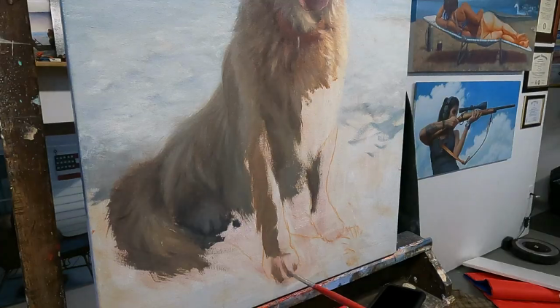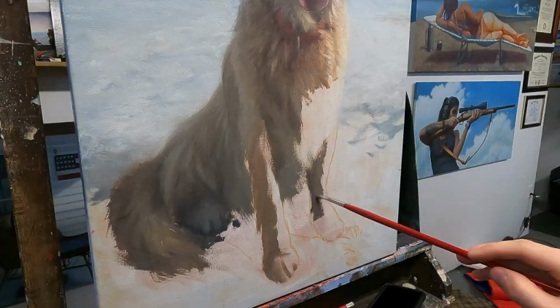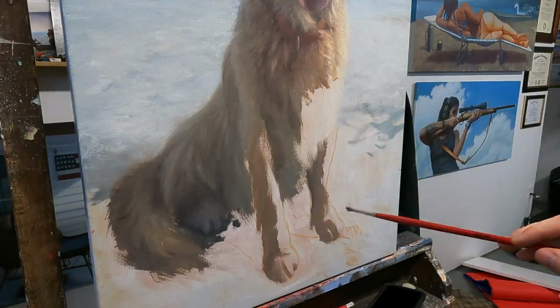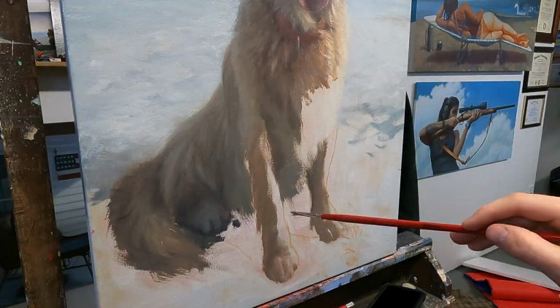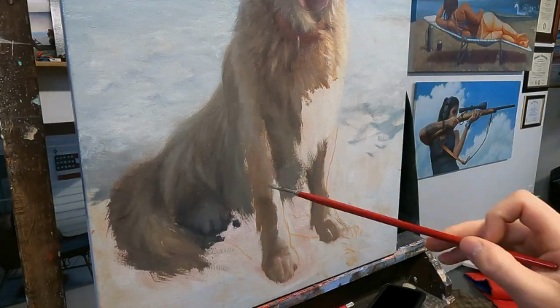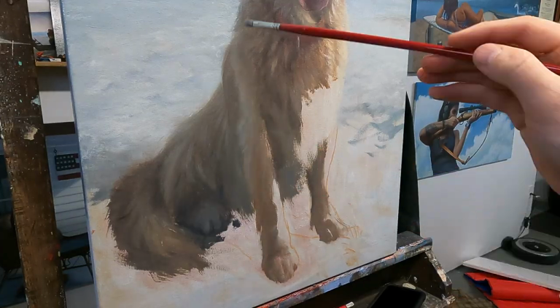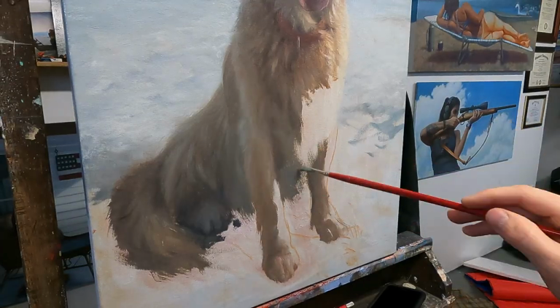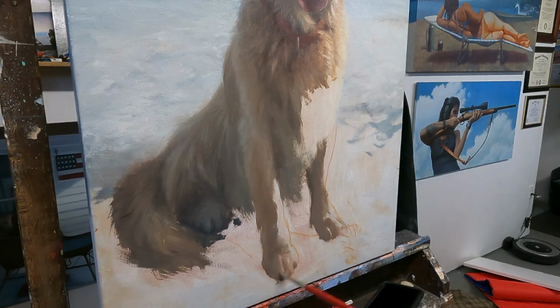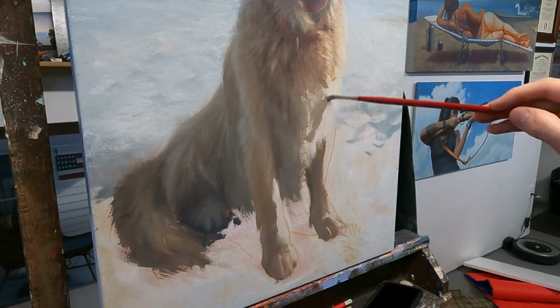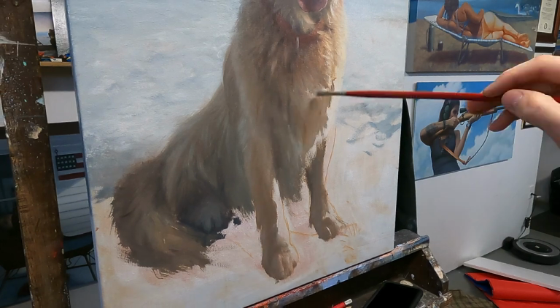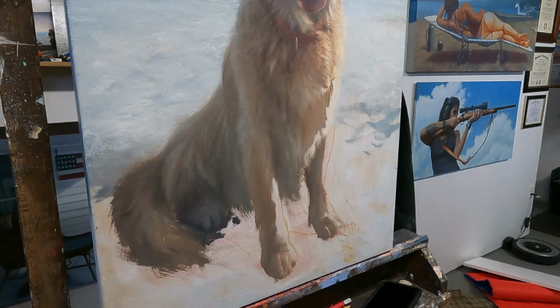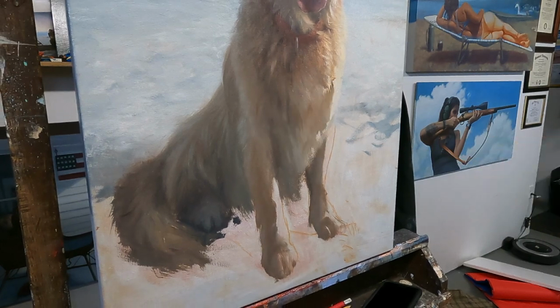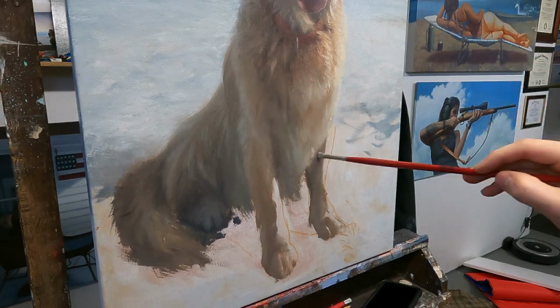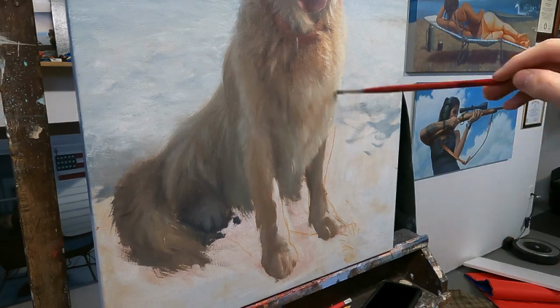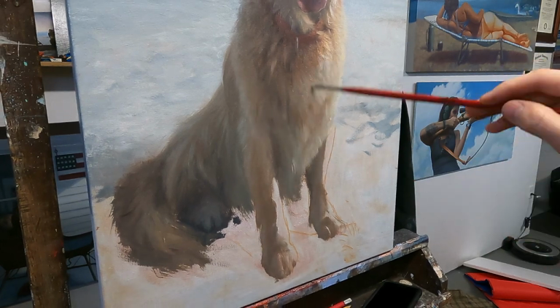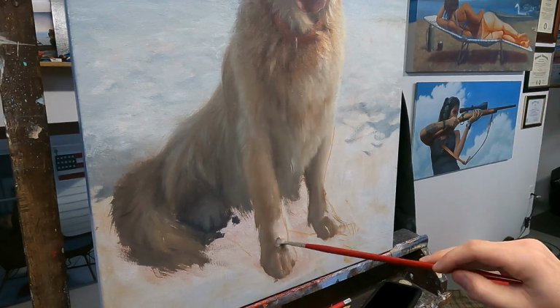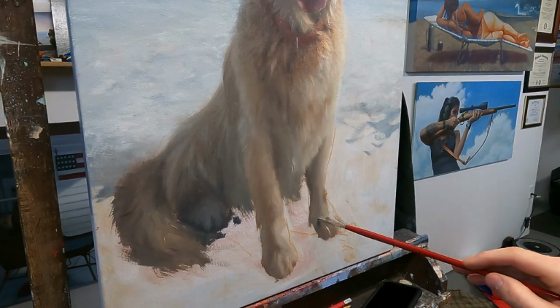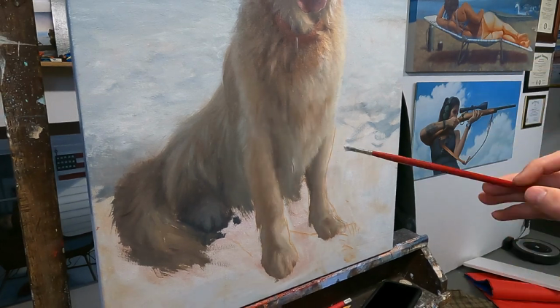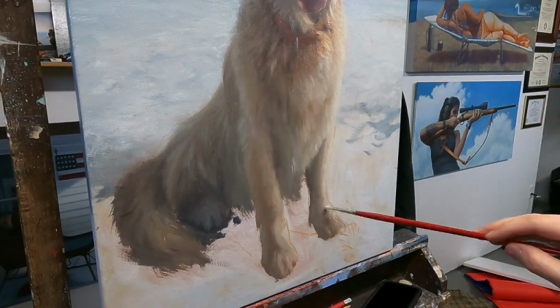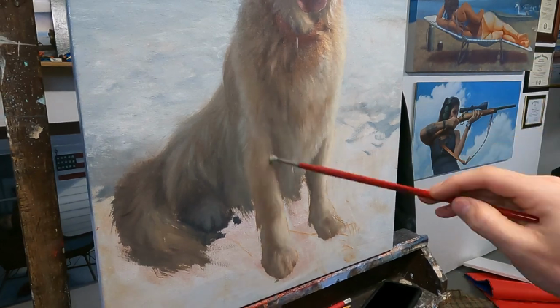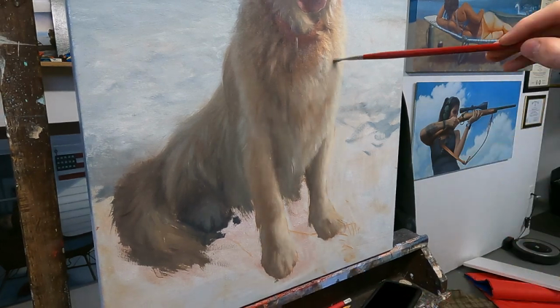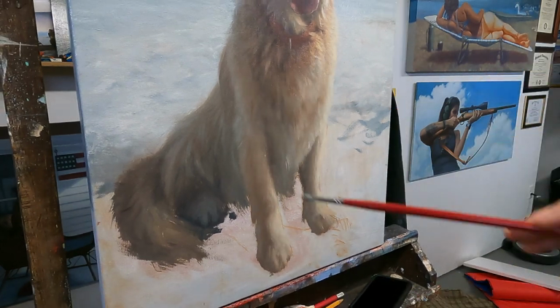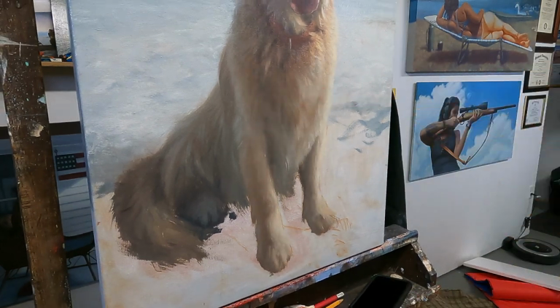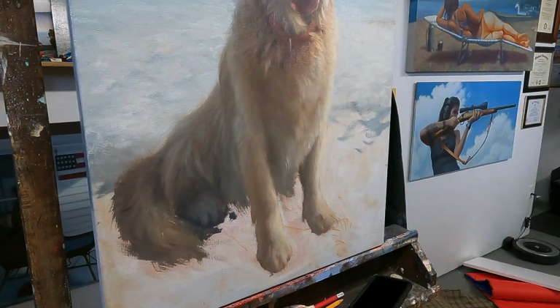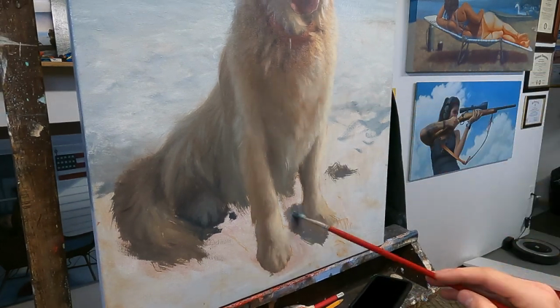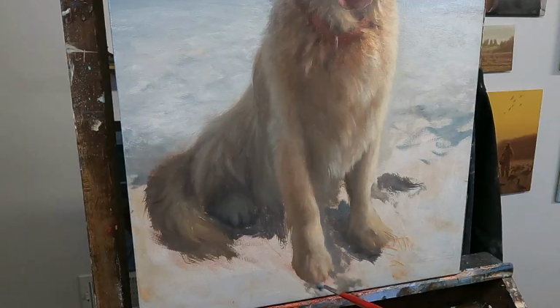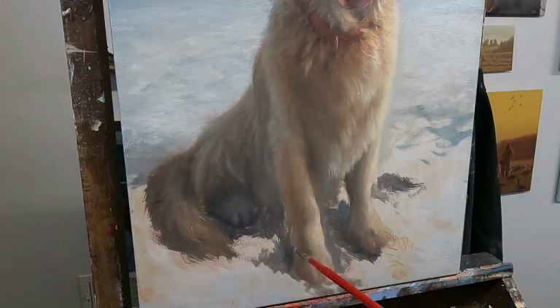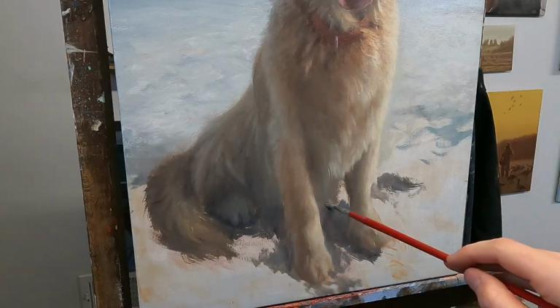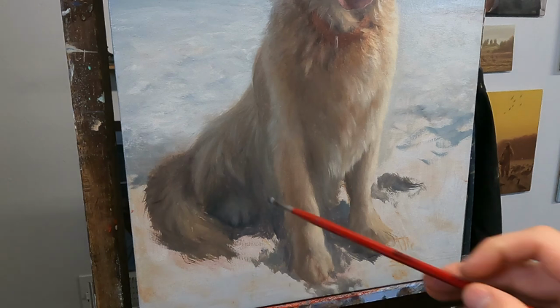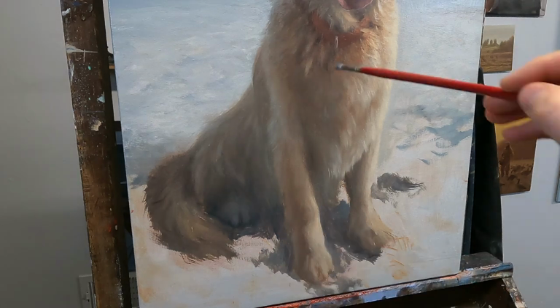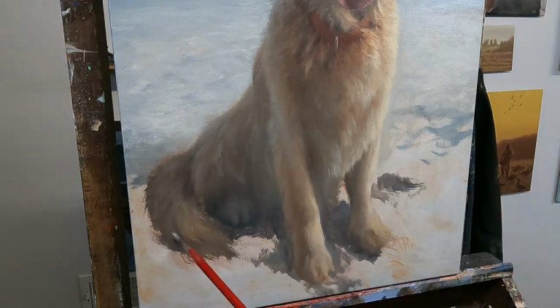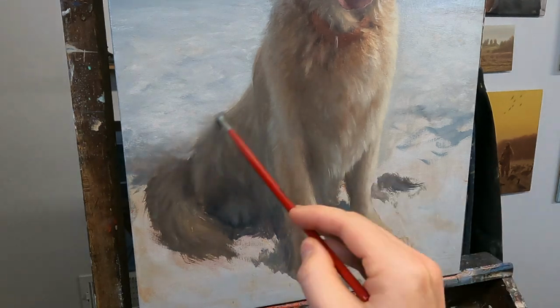After I get the rest of the painting blocked in, I'll go back and add a few more highlights in those light areas just to make a little bit more pop.